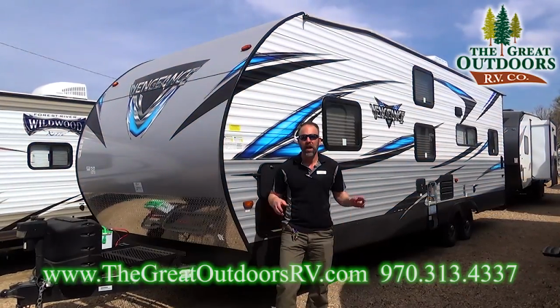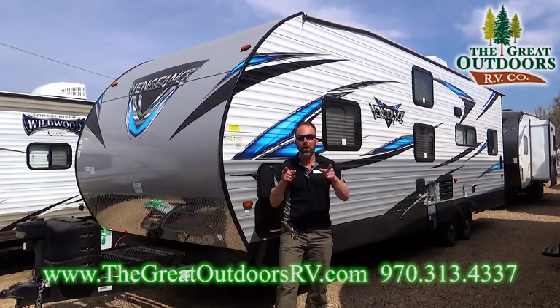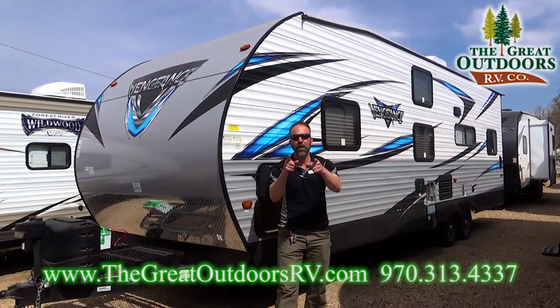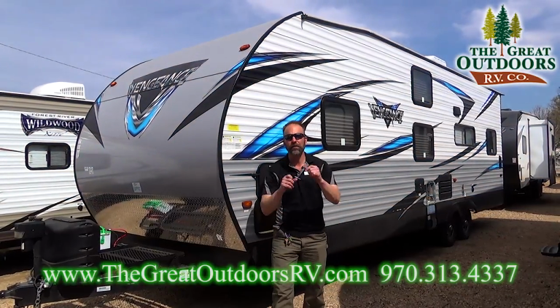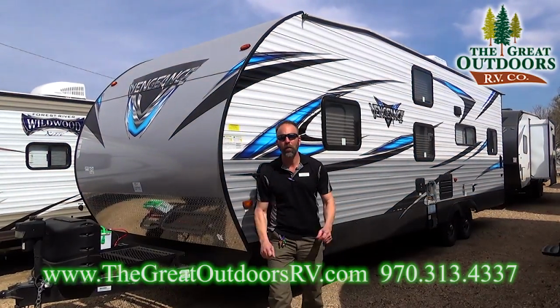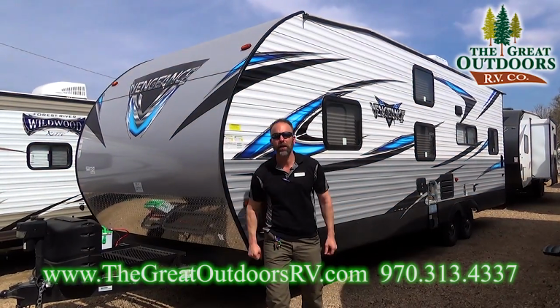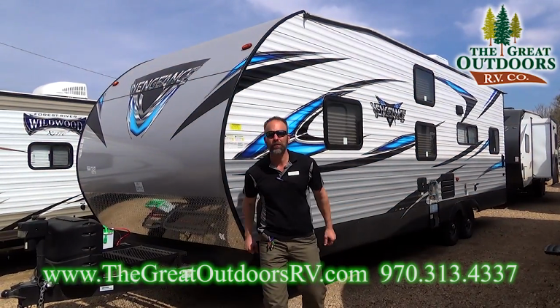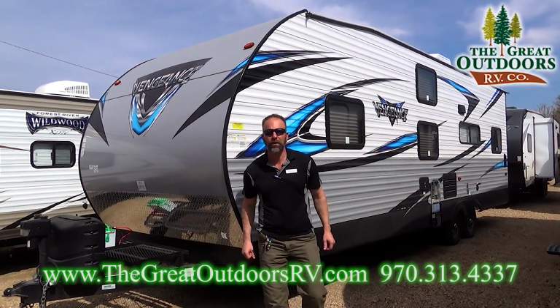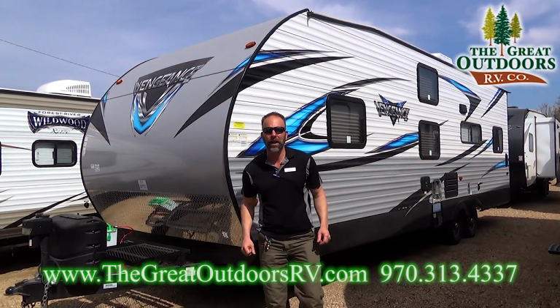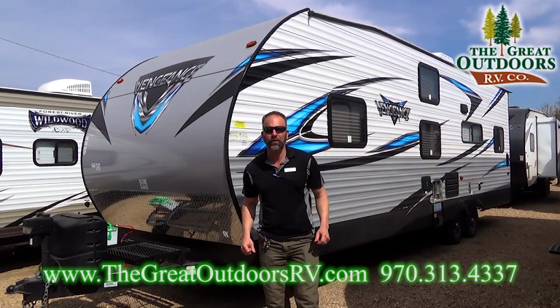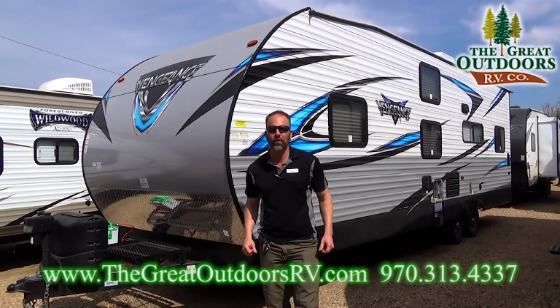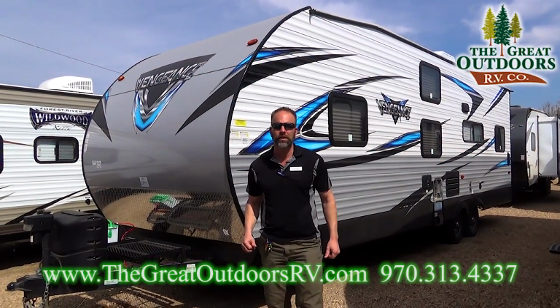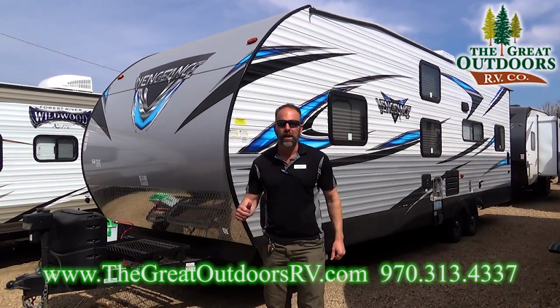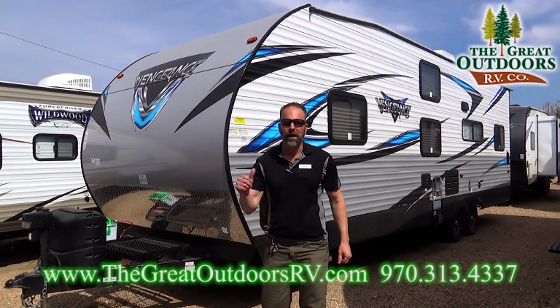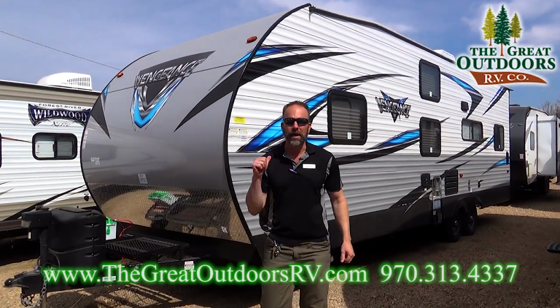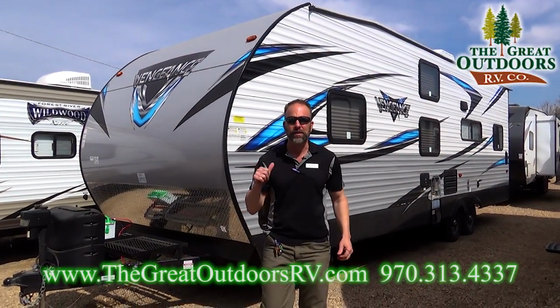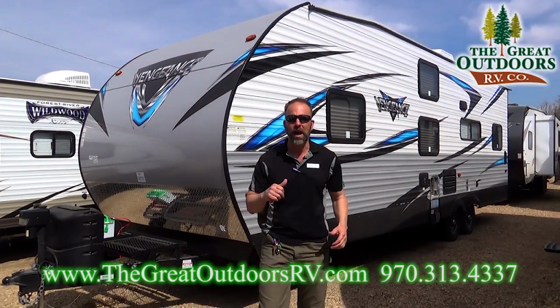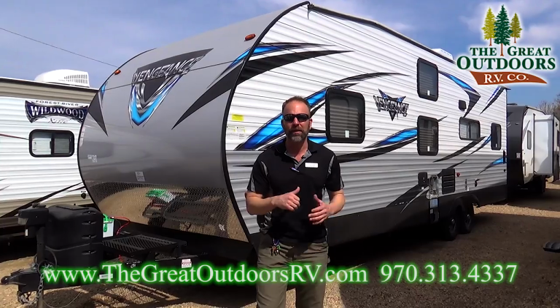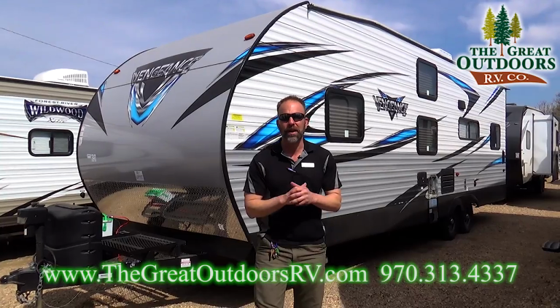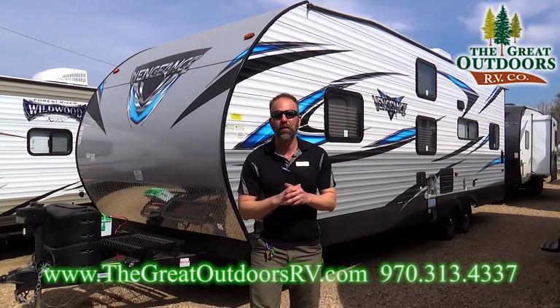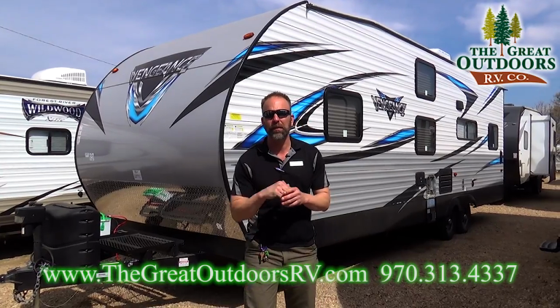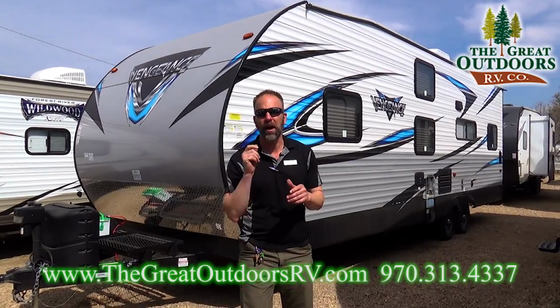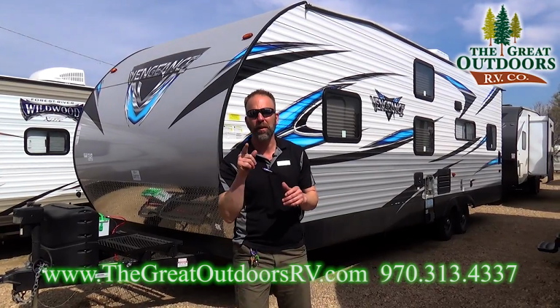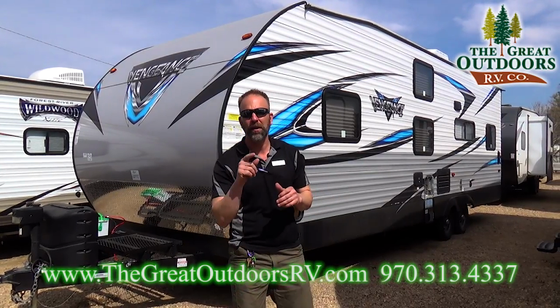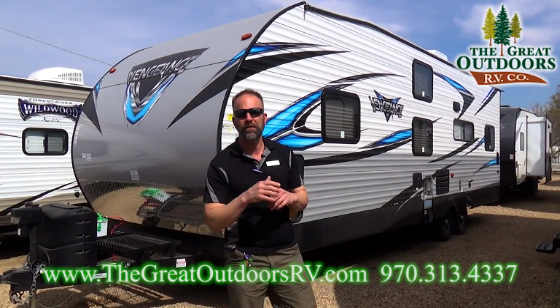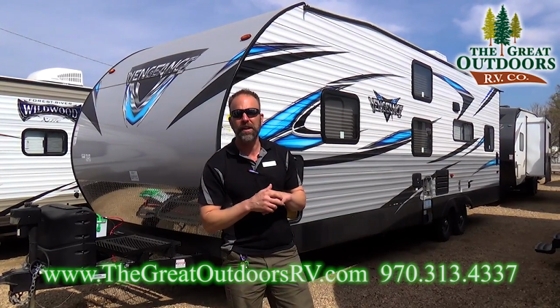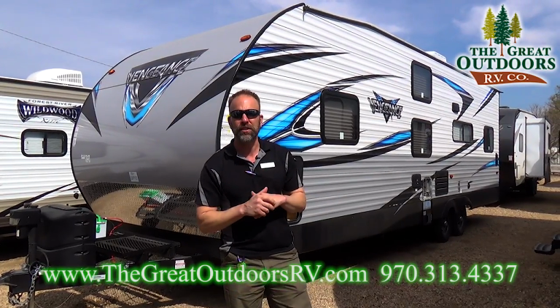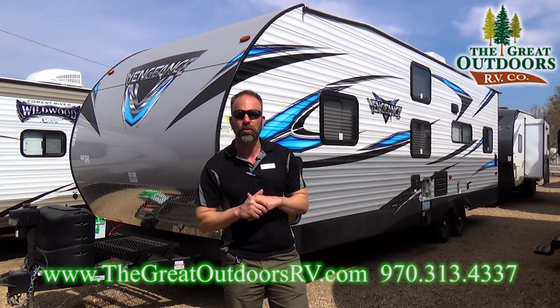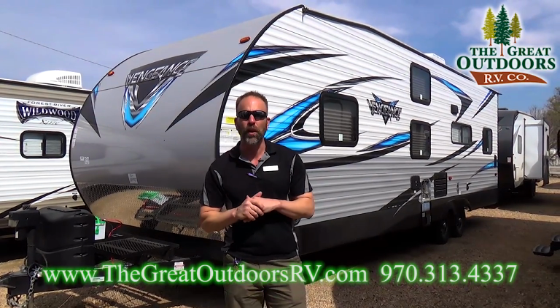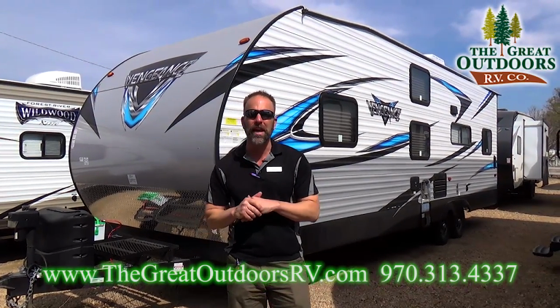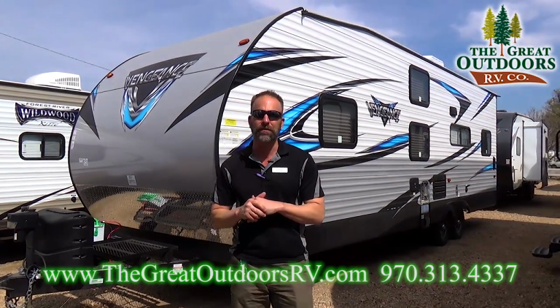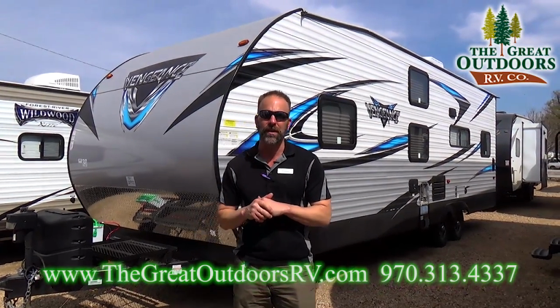Hello folks and welcome to The Gray Outdoors. My name is Tom and today we're going to be talking about the Vengeance 28V.